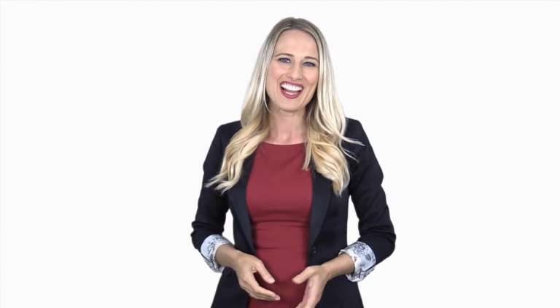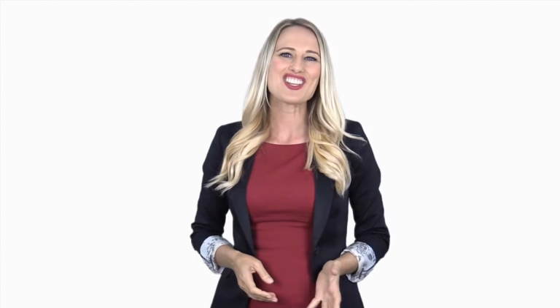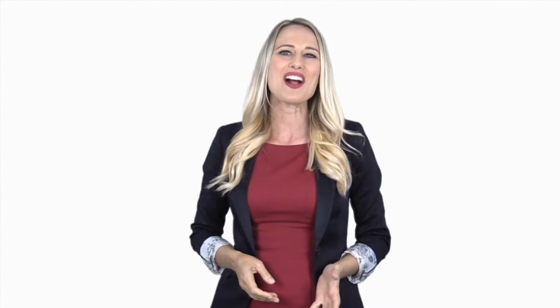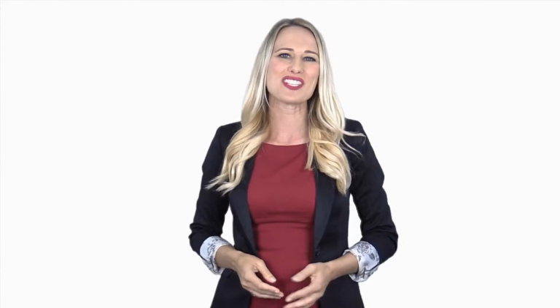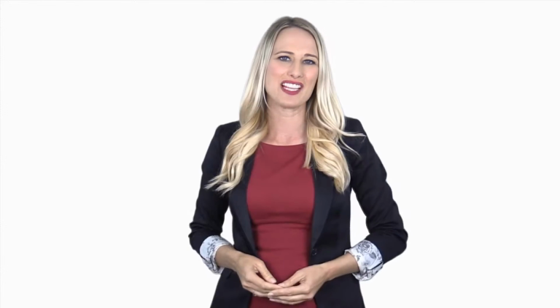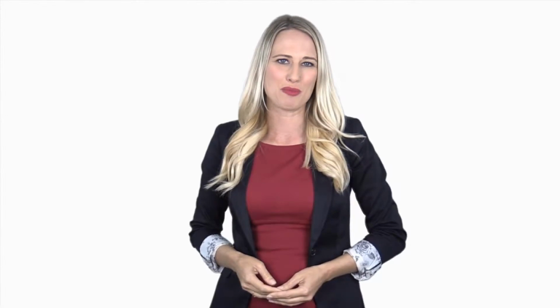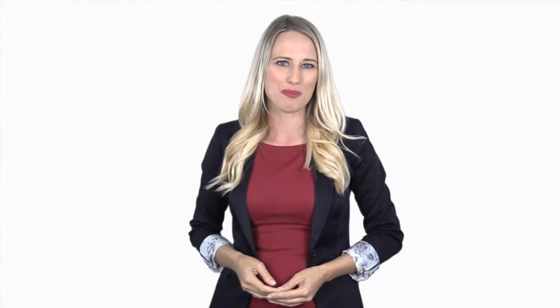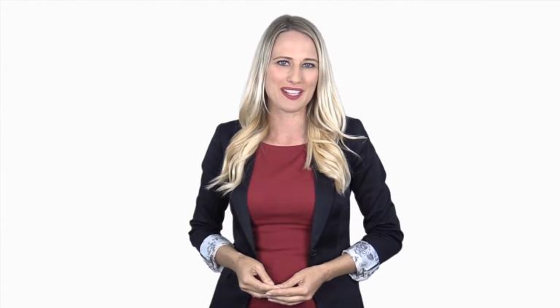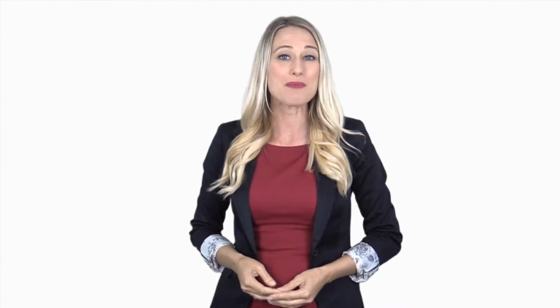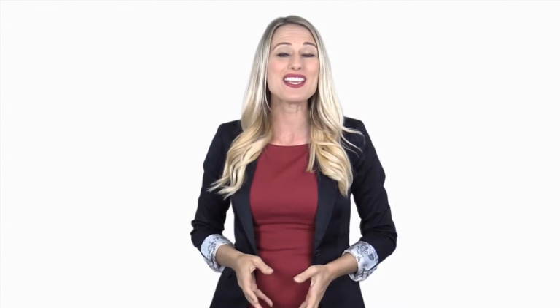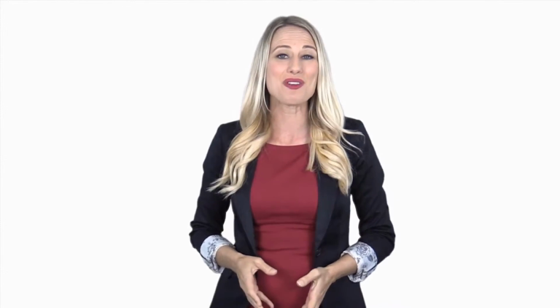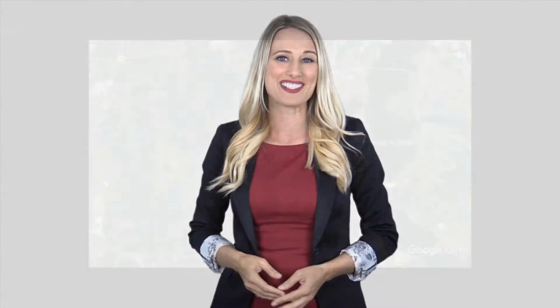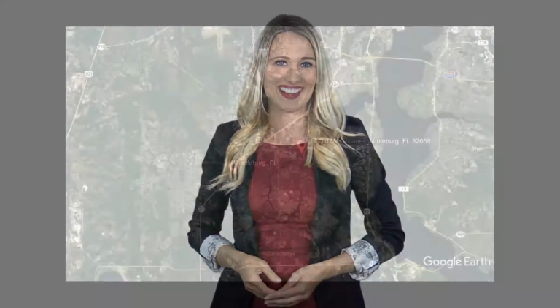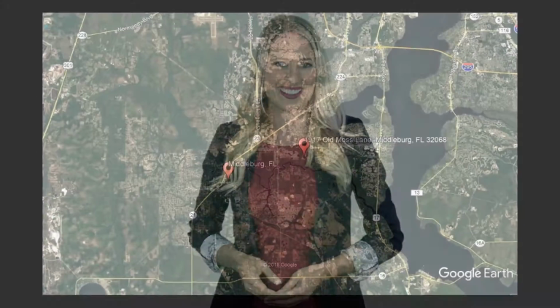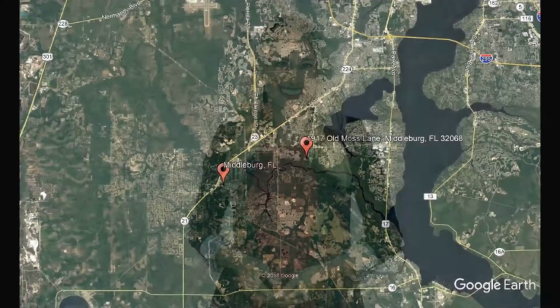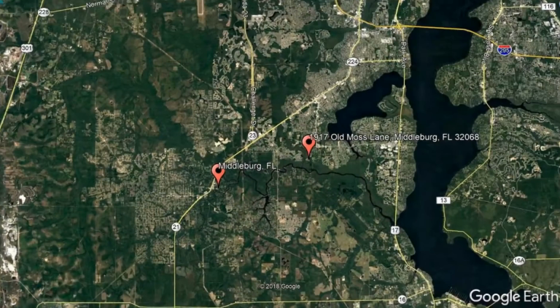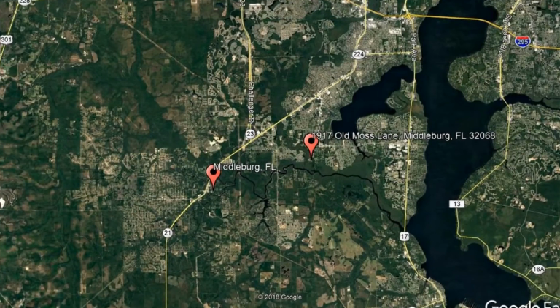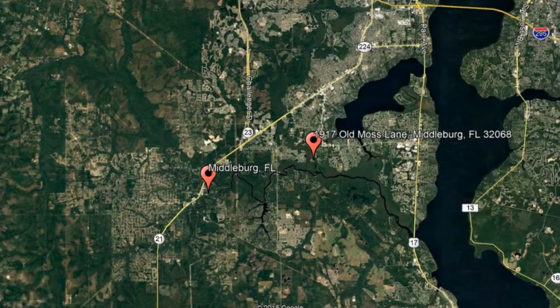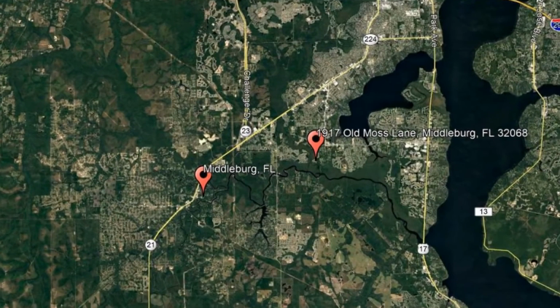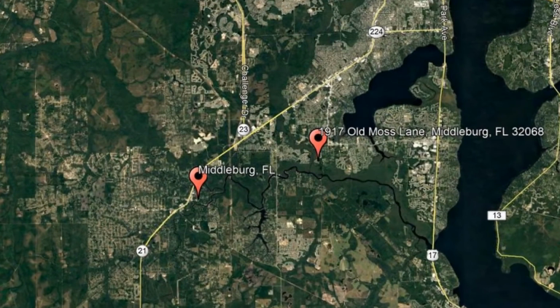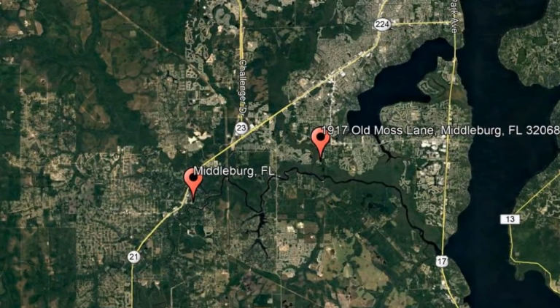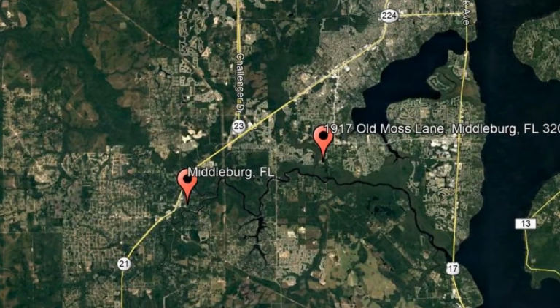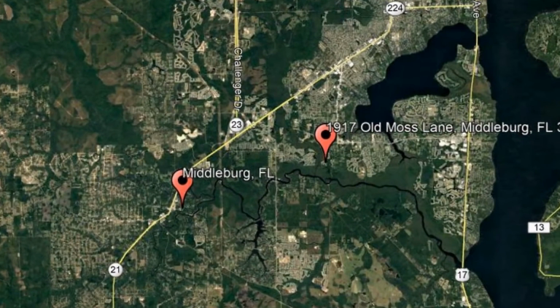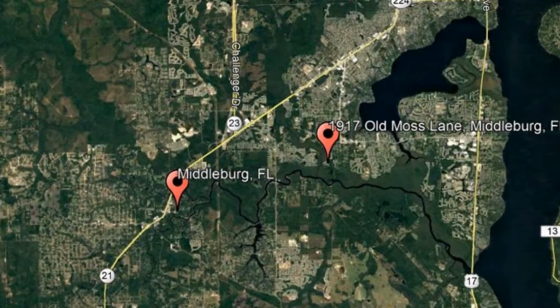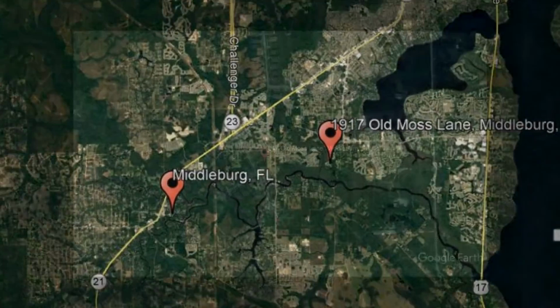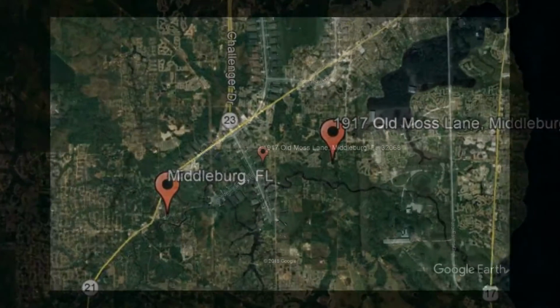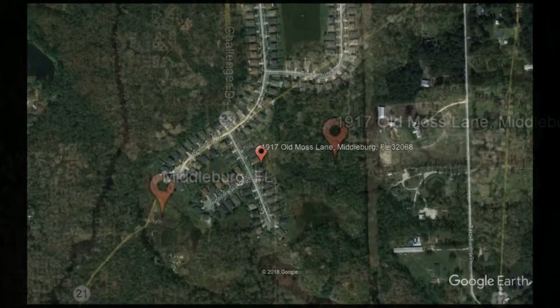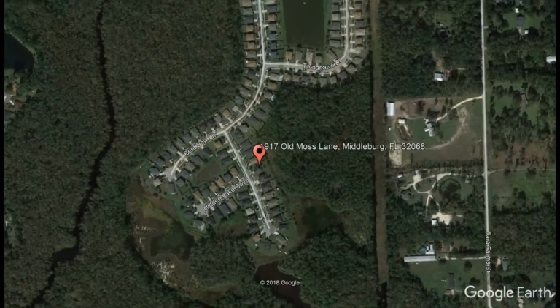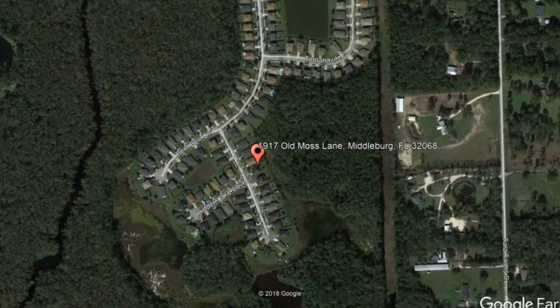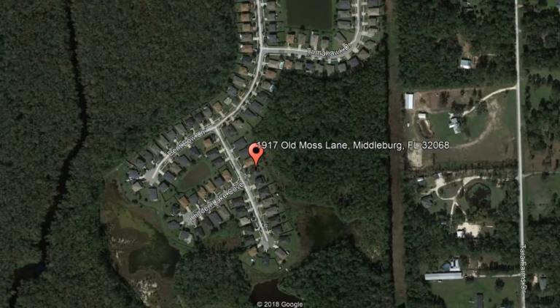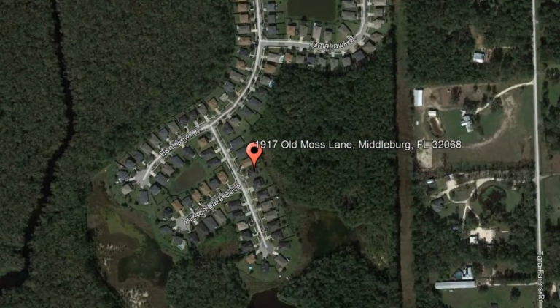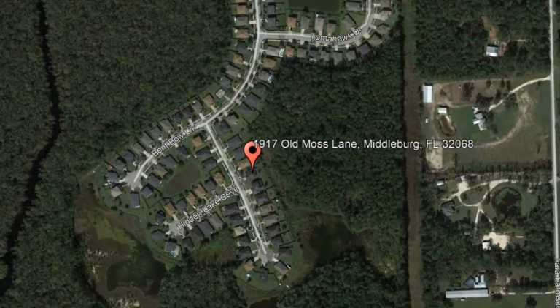Check out this available property and make it yours today. Located at 1917 Old Moss Lane, Middleburg, Florida.